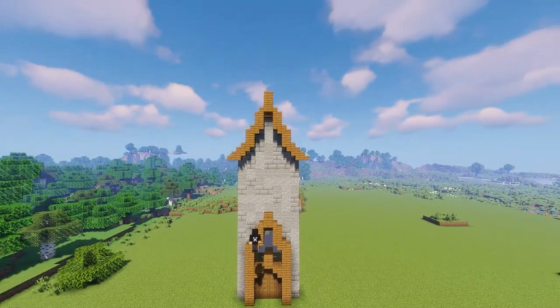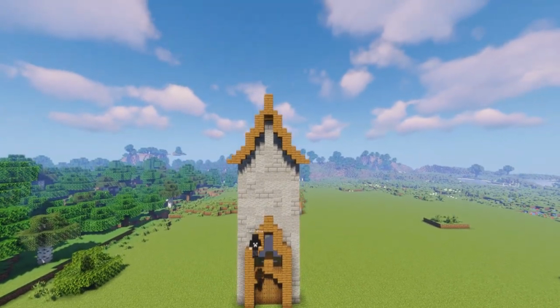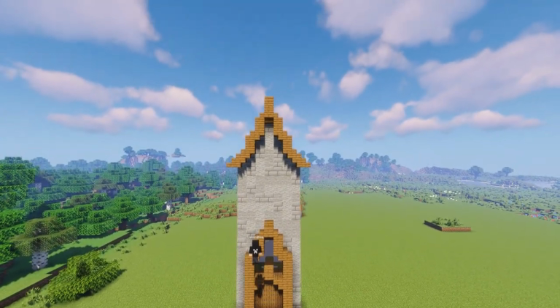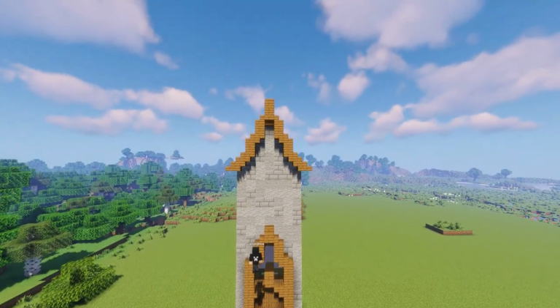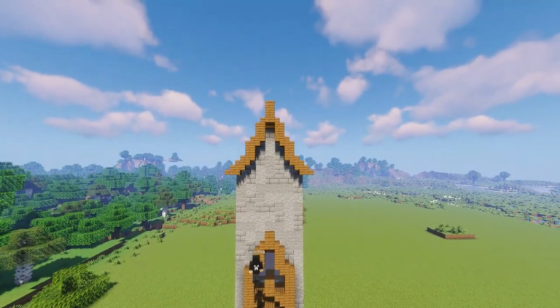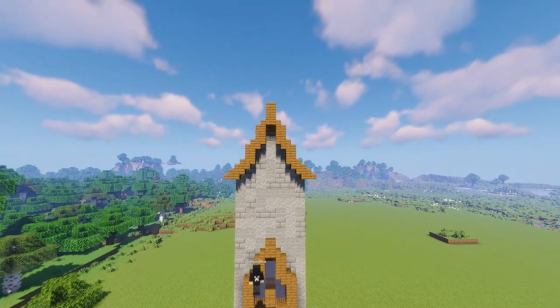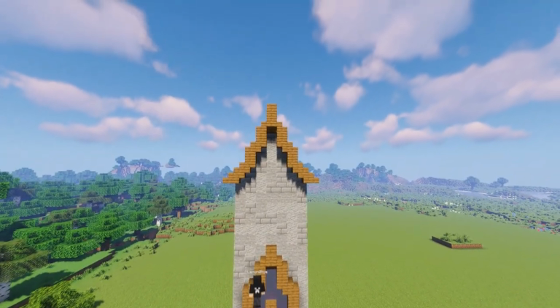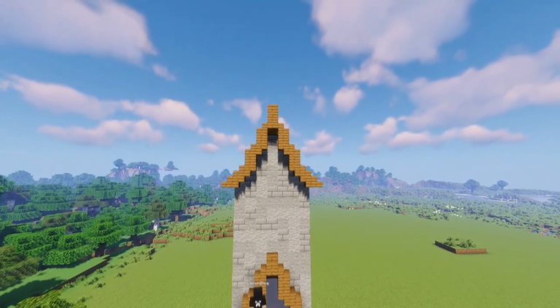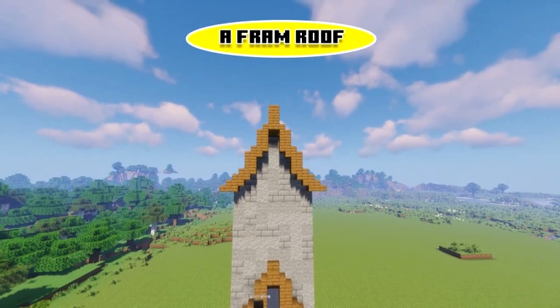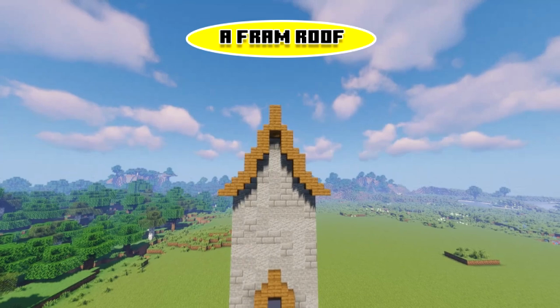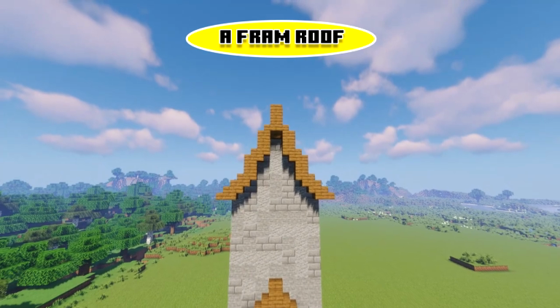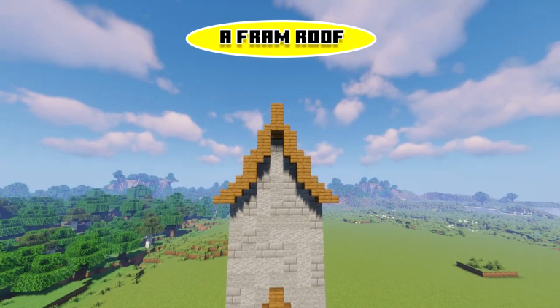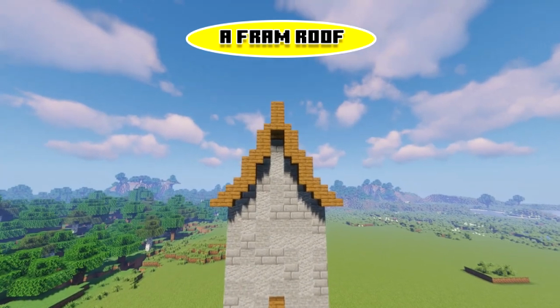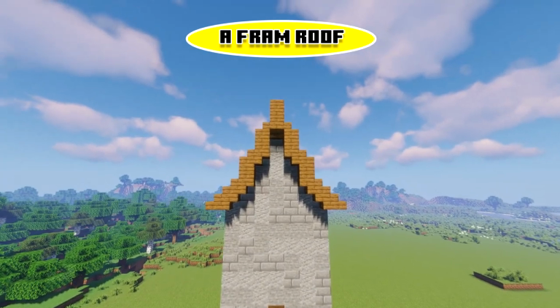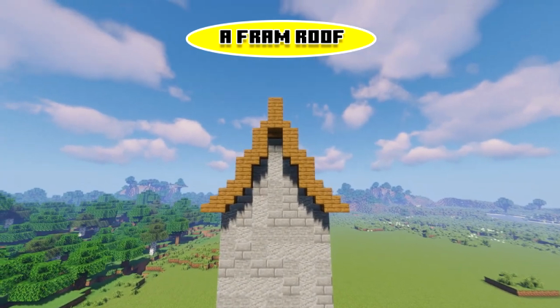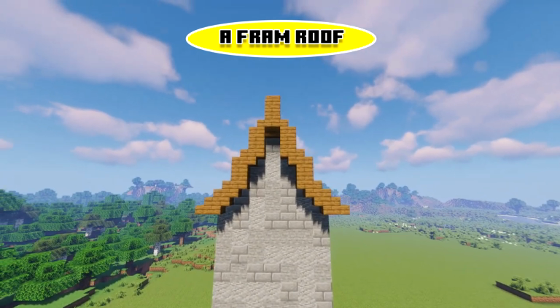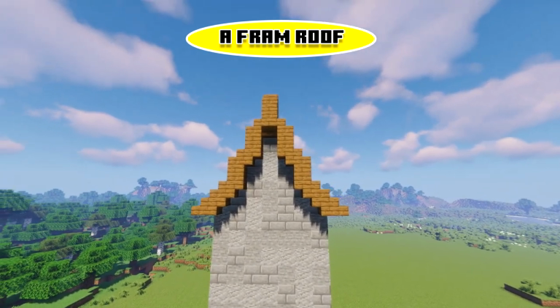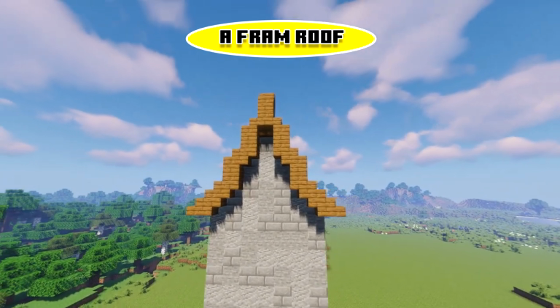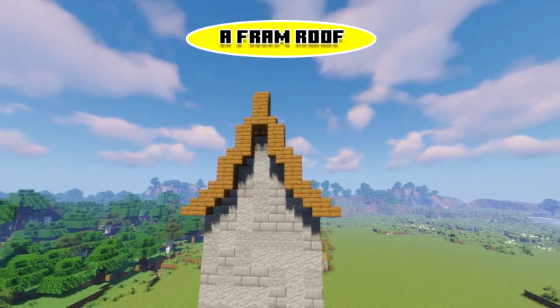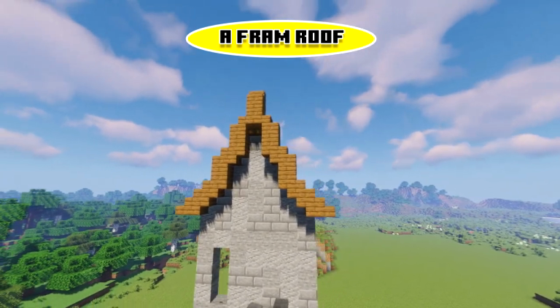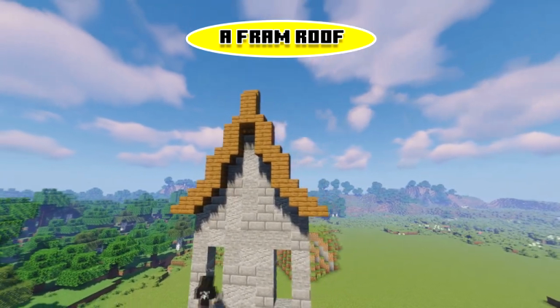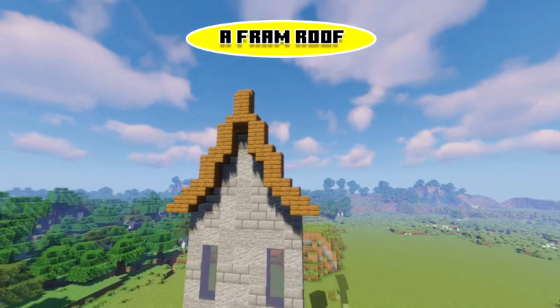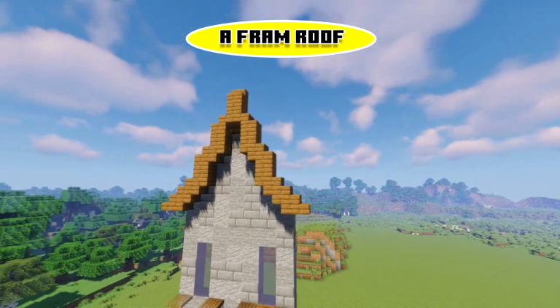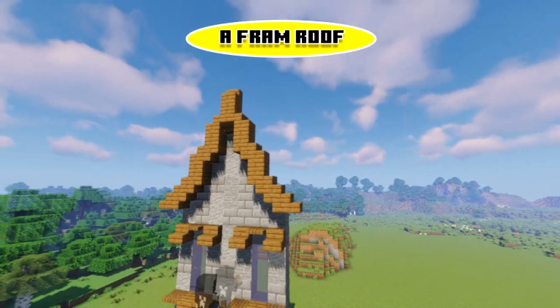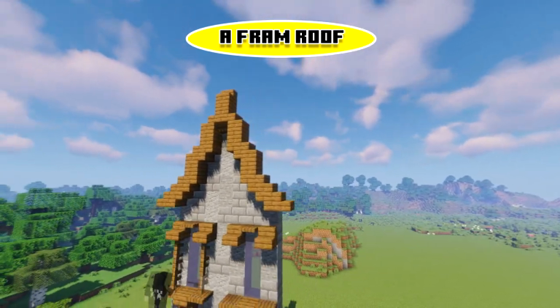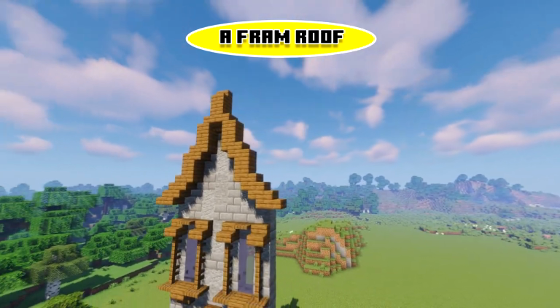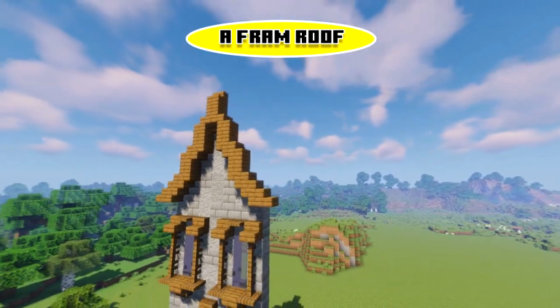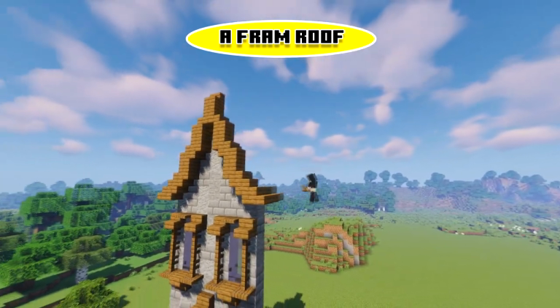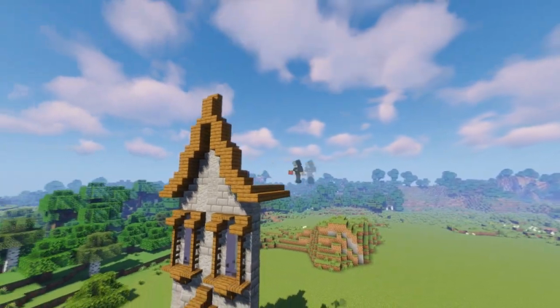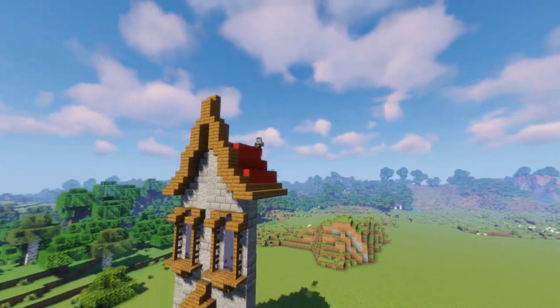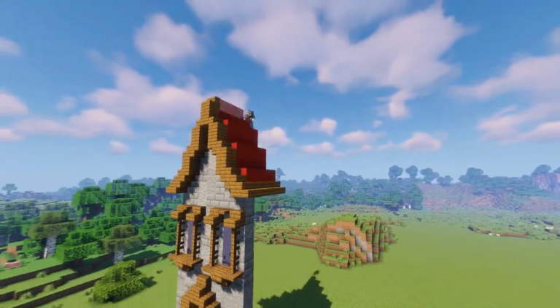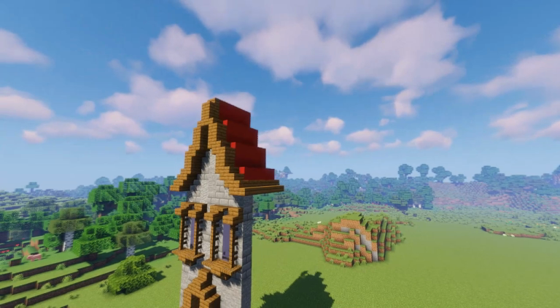Tip number two is going to be to use an A-frame style roof, which is what you see right here. And if you need more help on that, just look it up on Google.